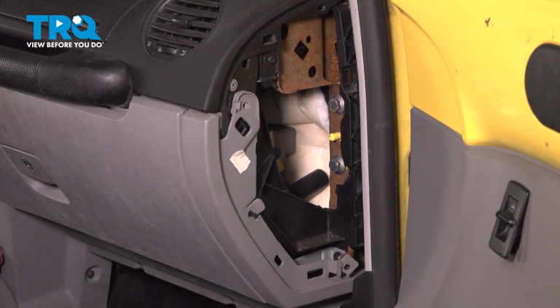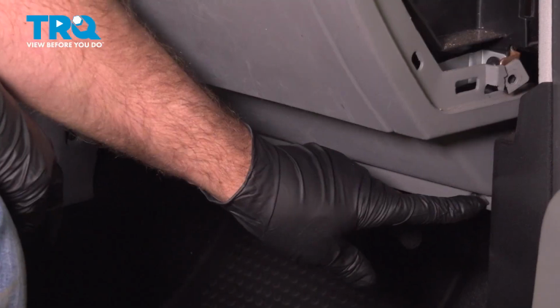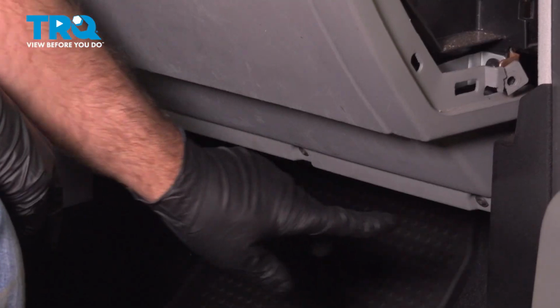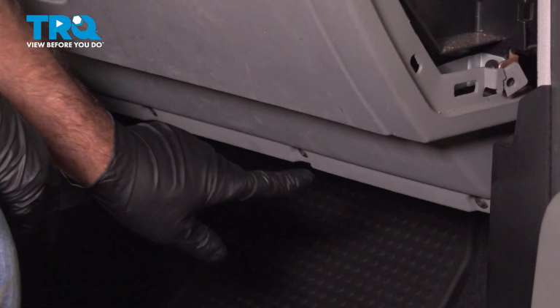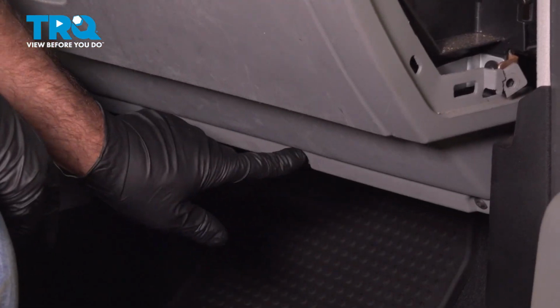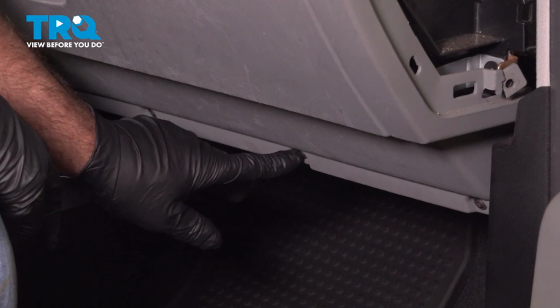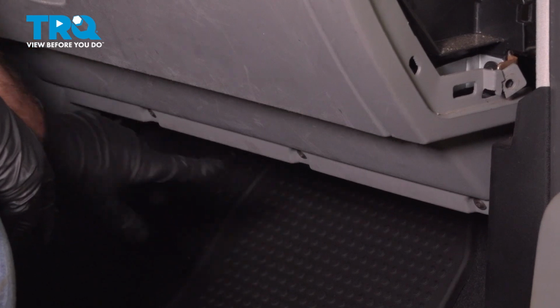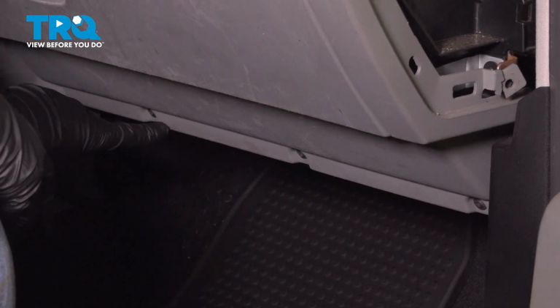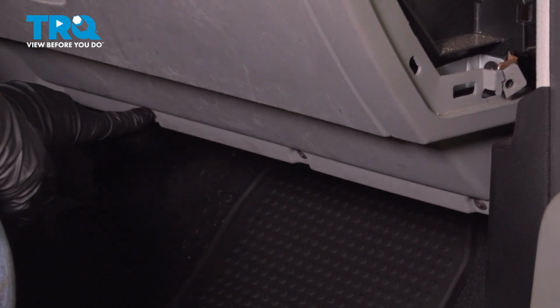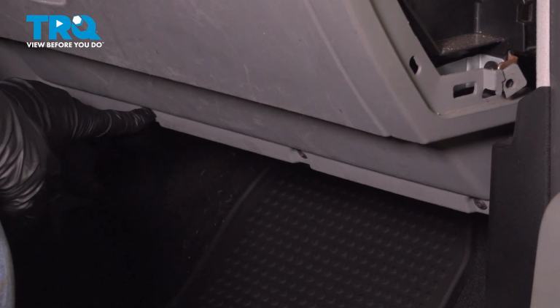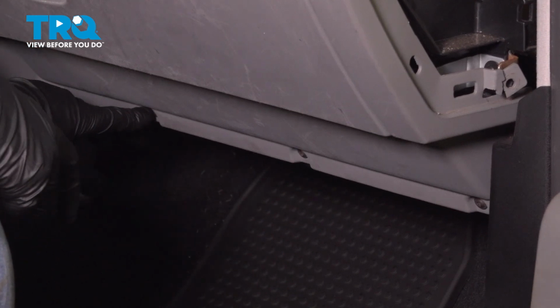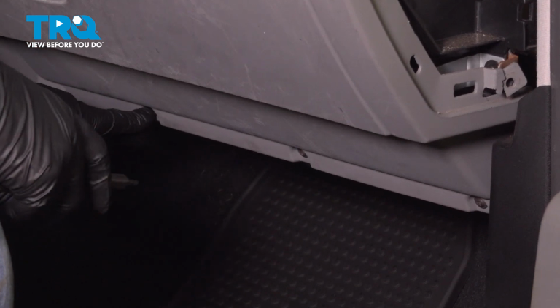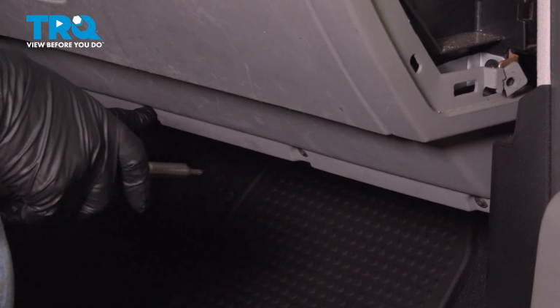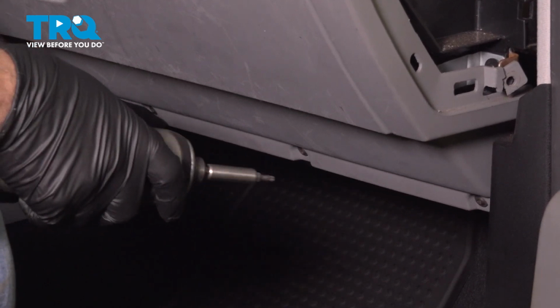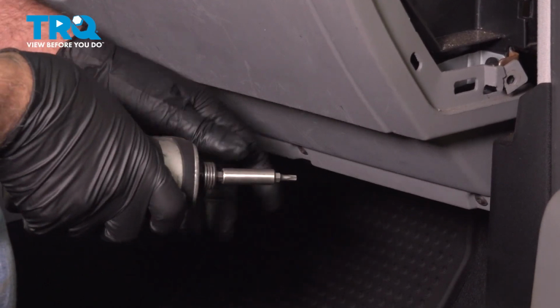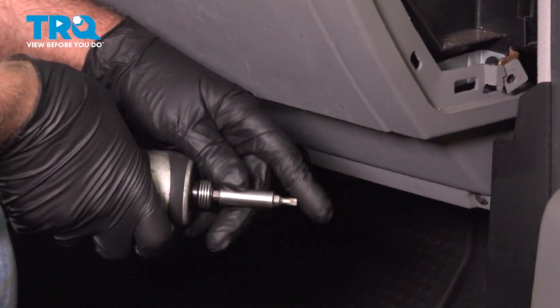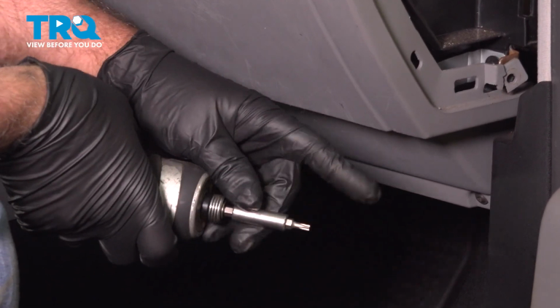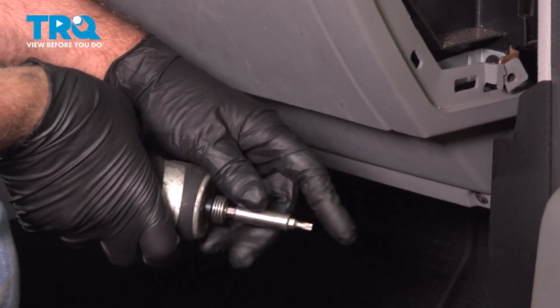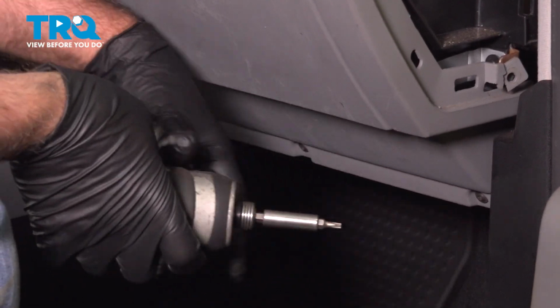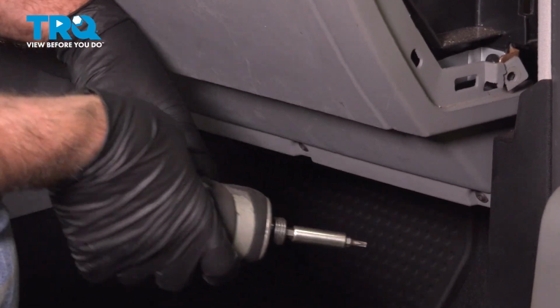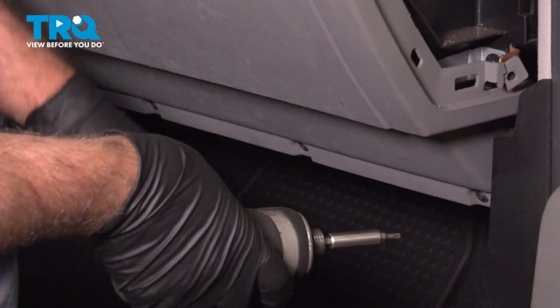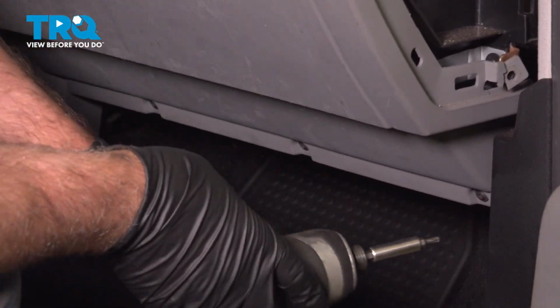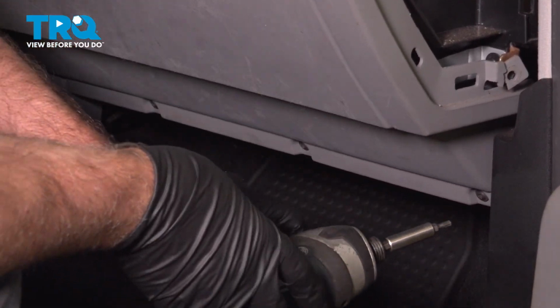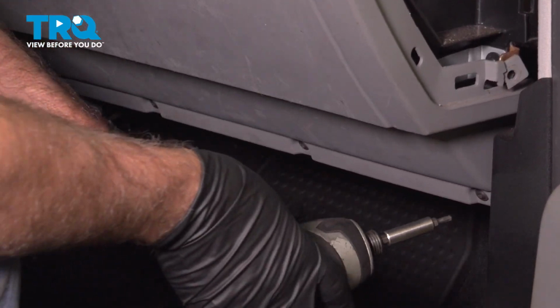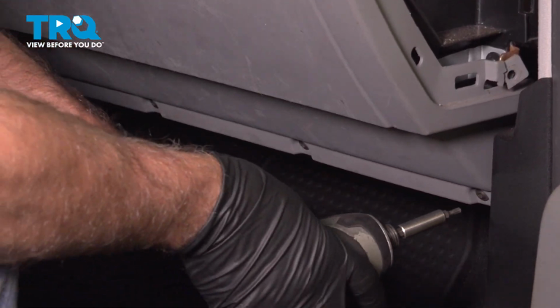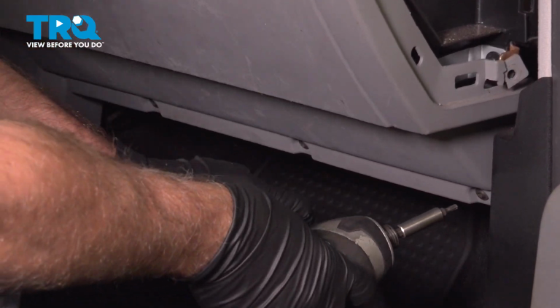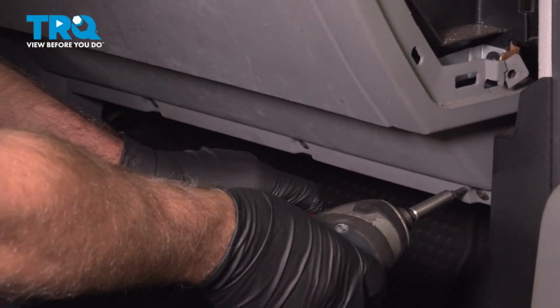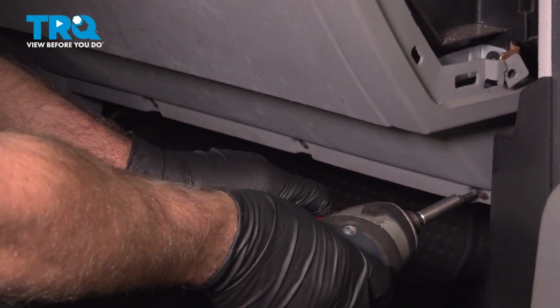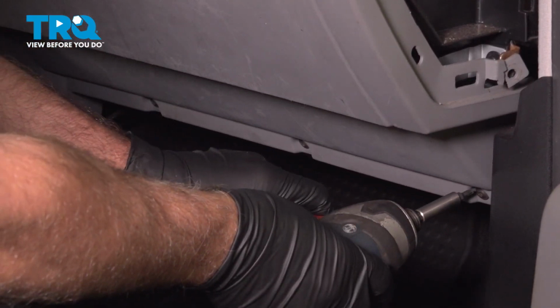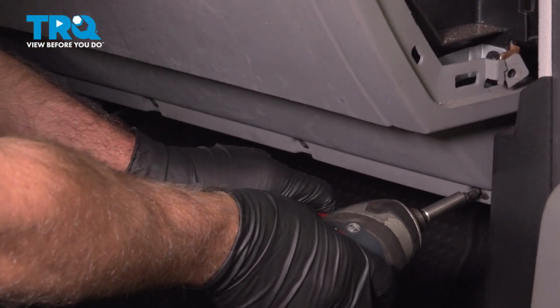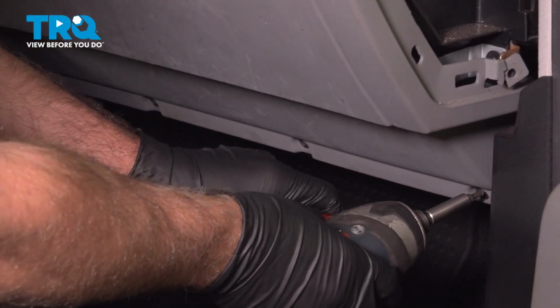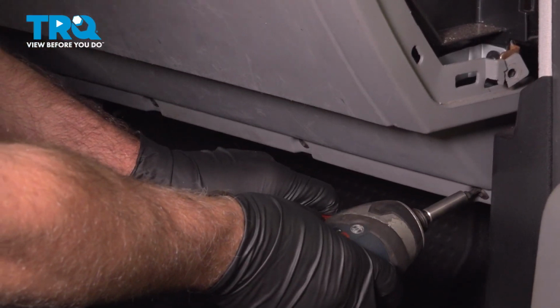Underneath here there are three screws — I'm going to take those out with the same T20 socket.